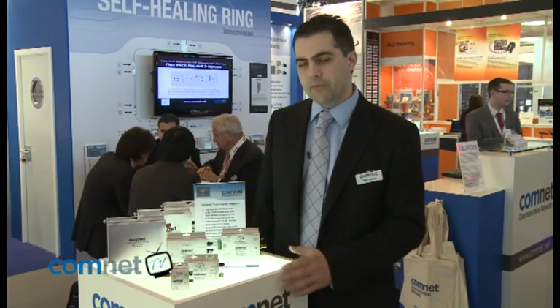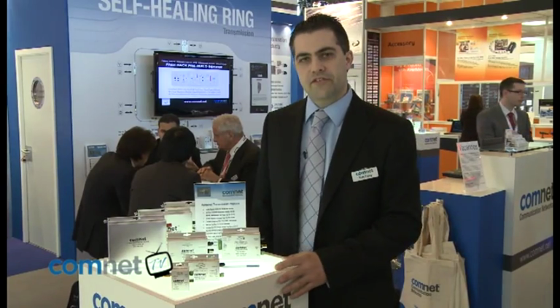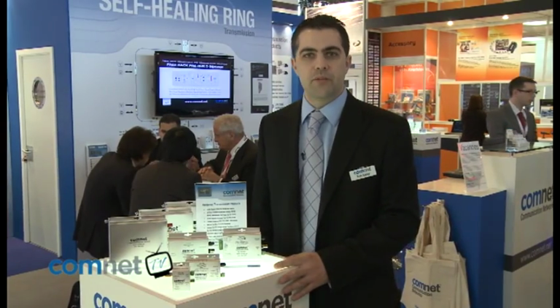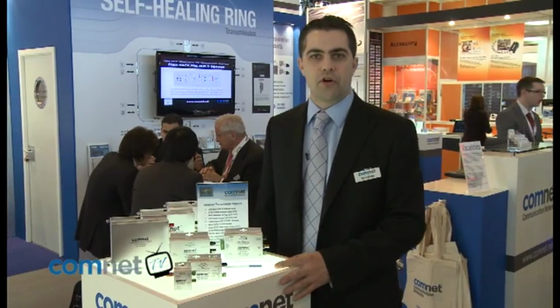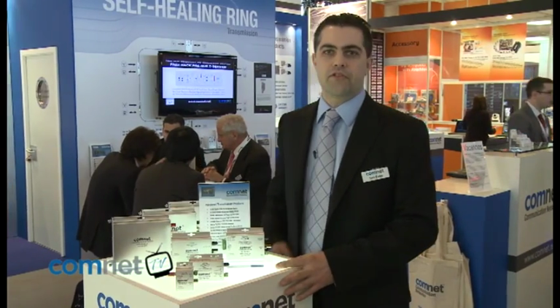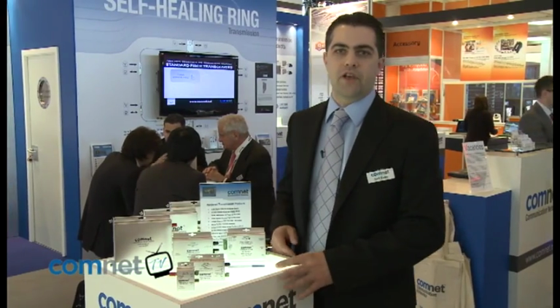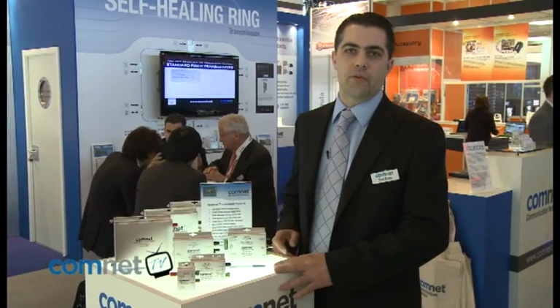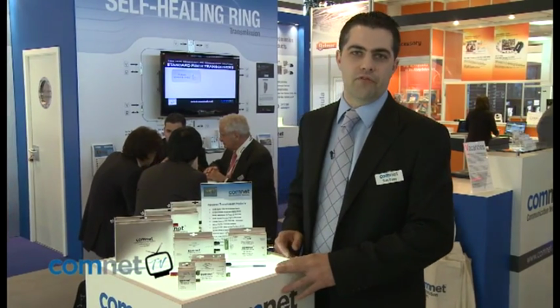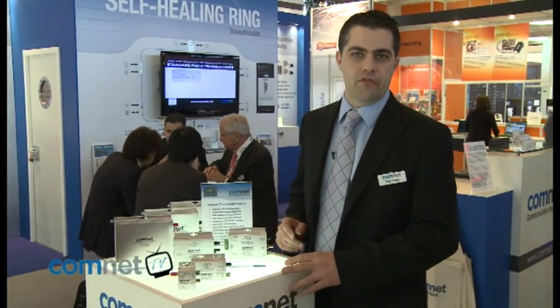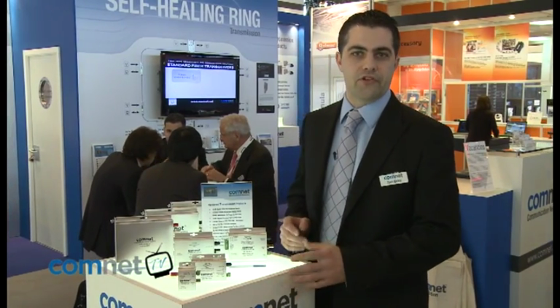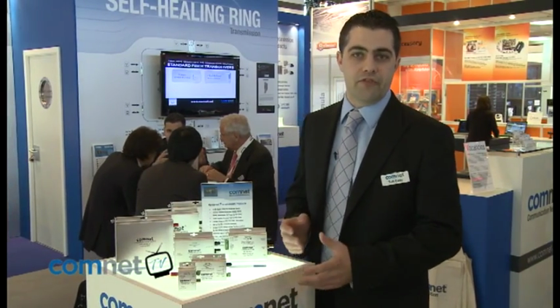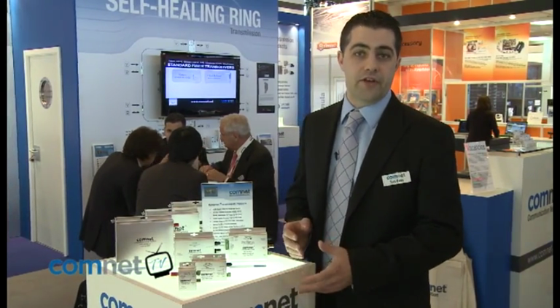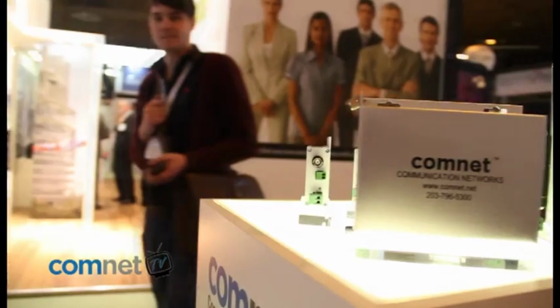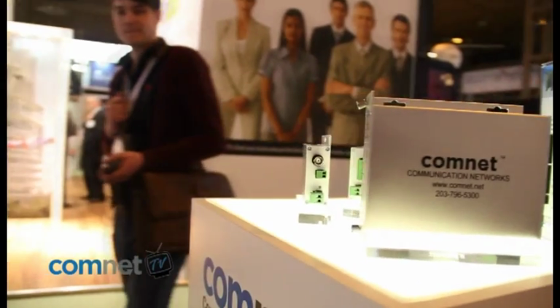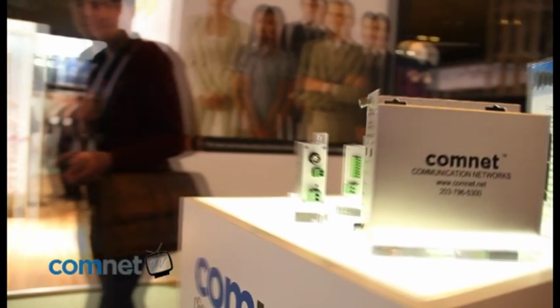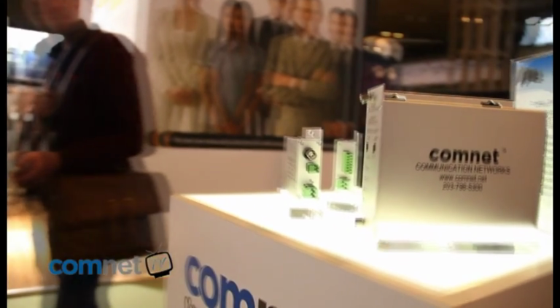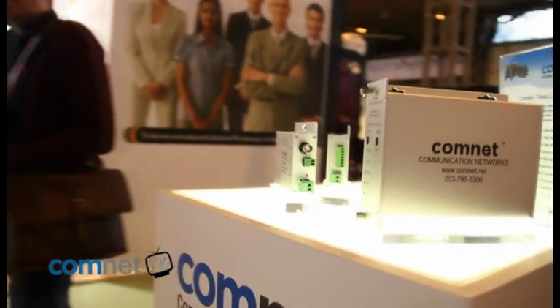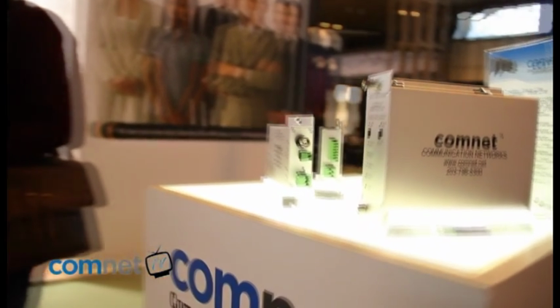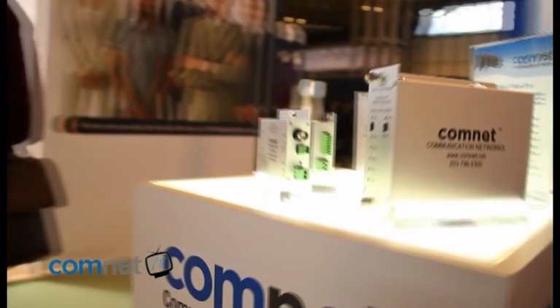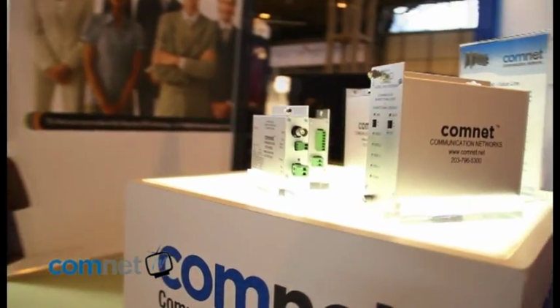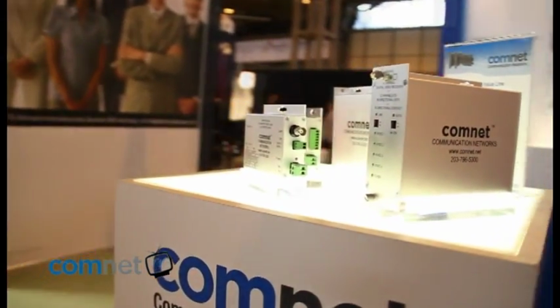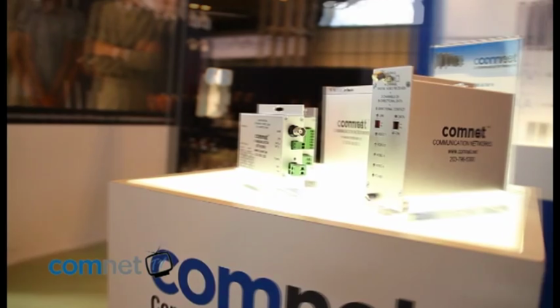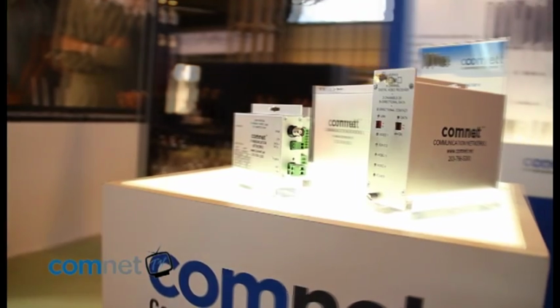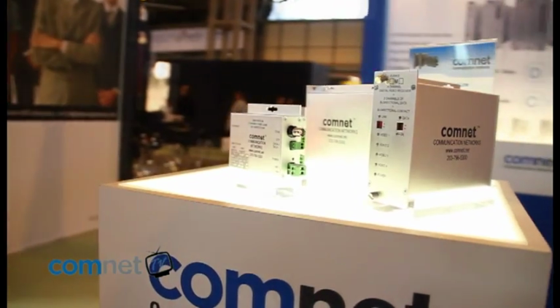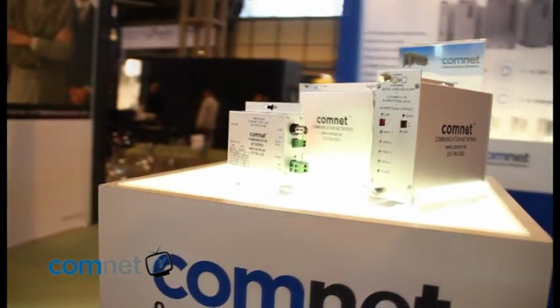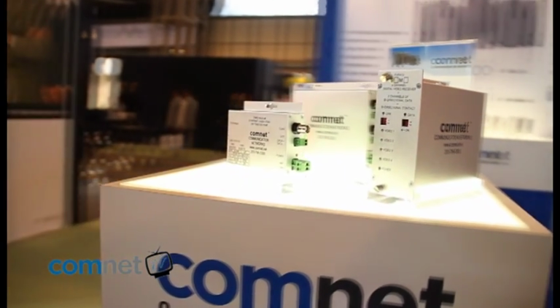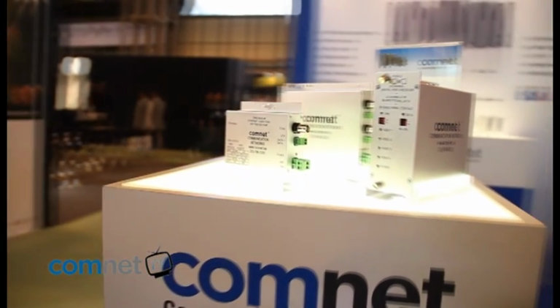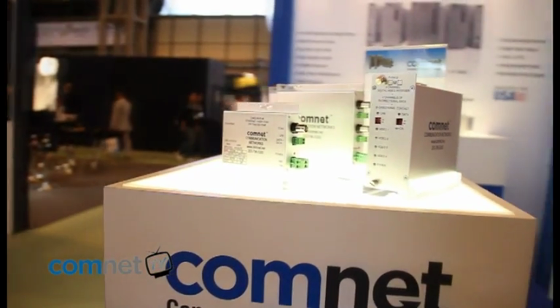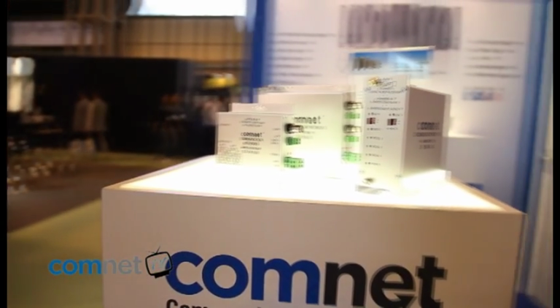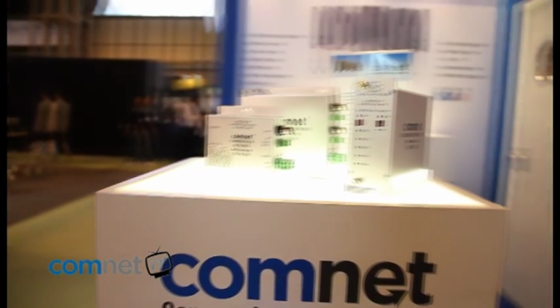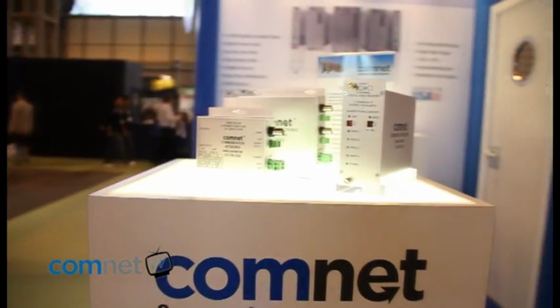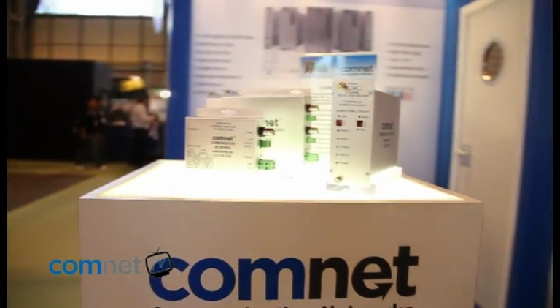ComNet's standard products: we offer a range of video, audio, data, Ethernet and contact closure products over fibre.